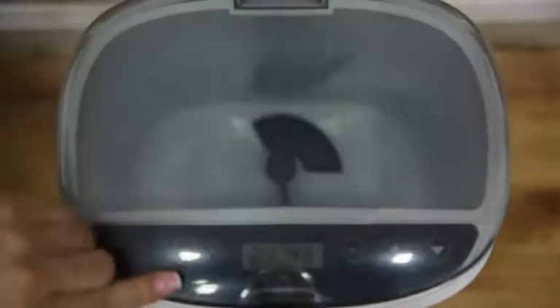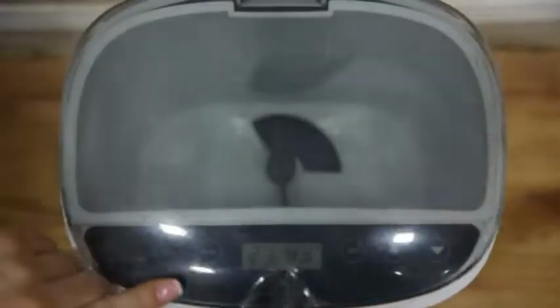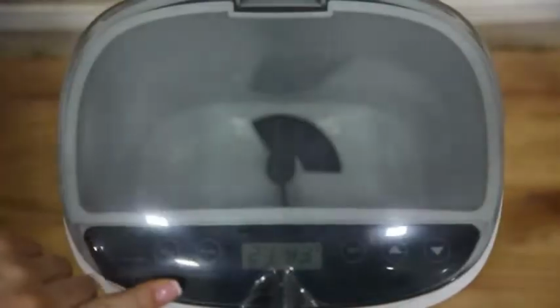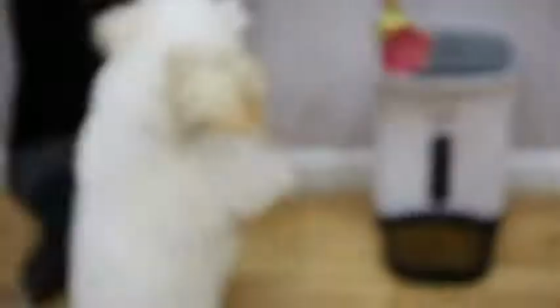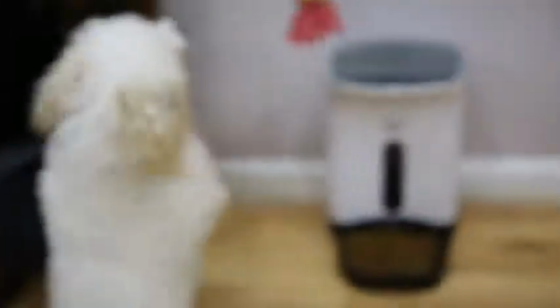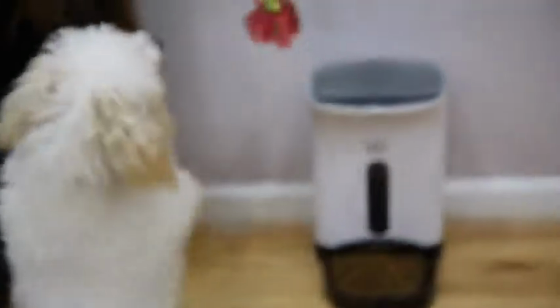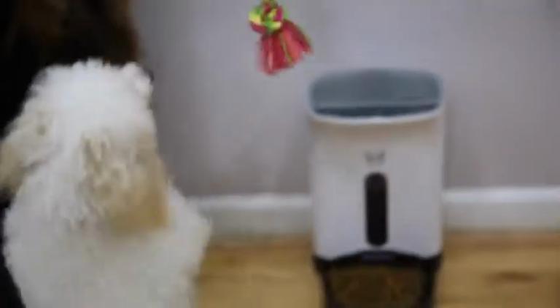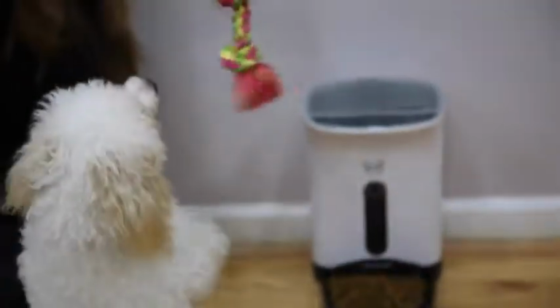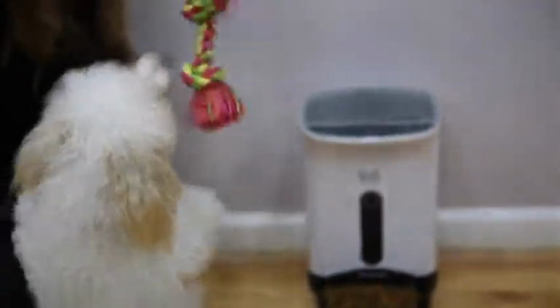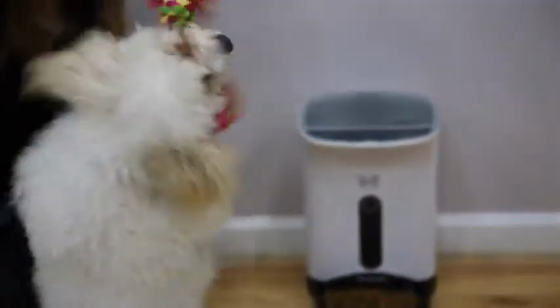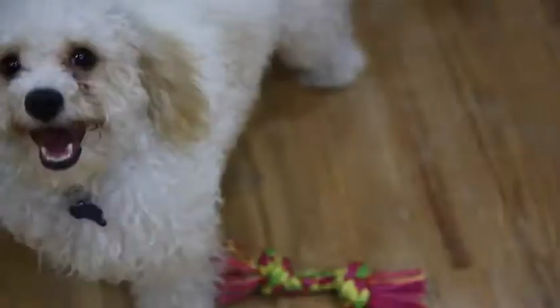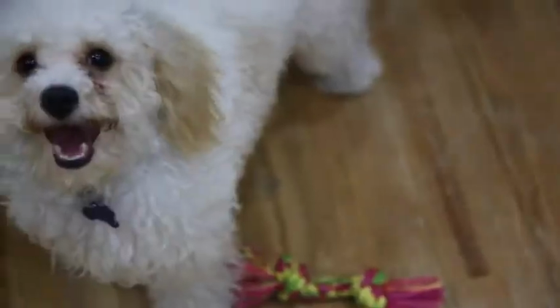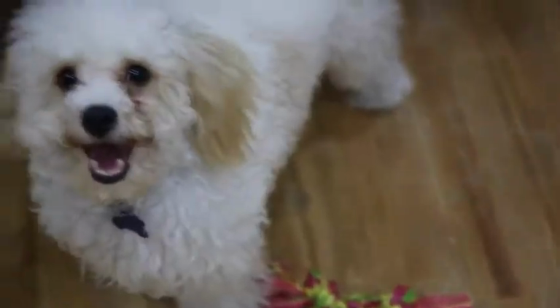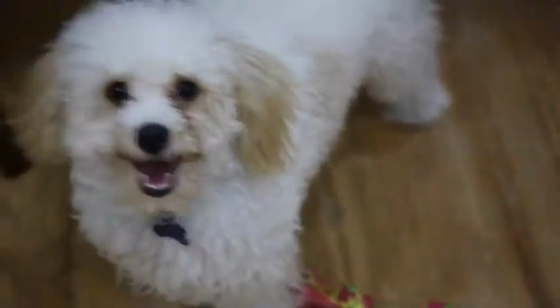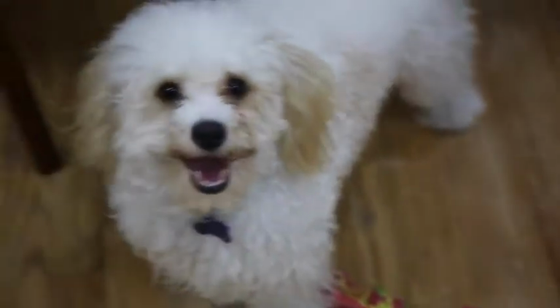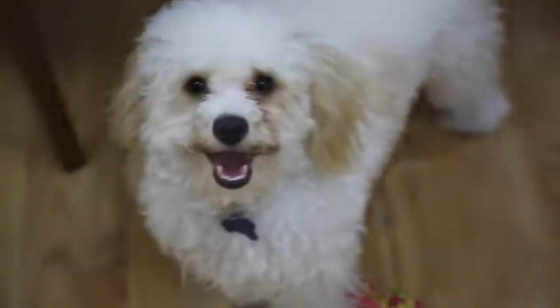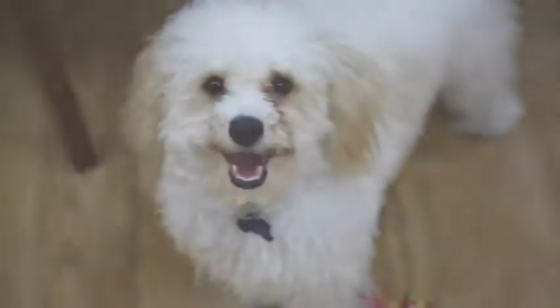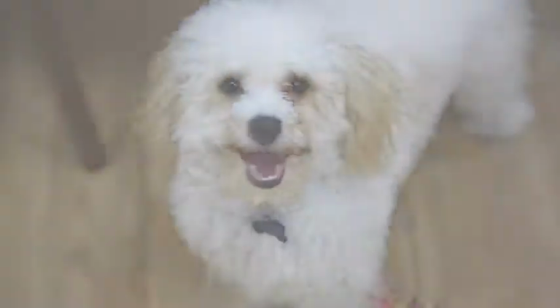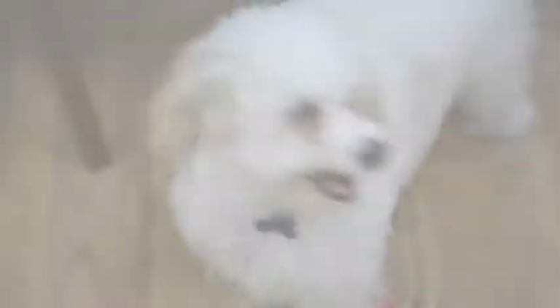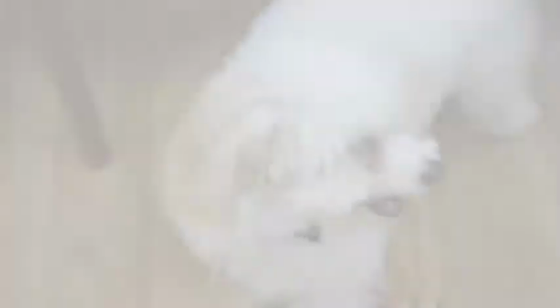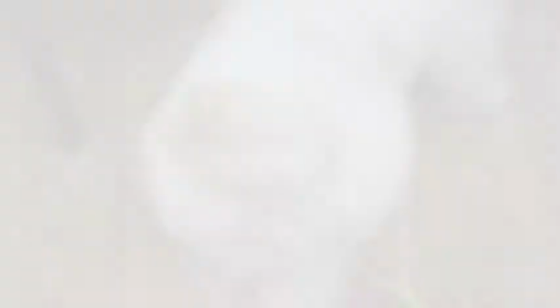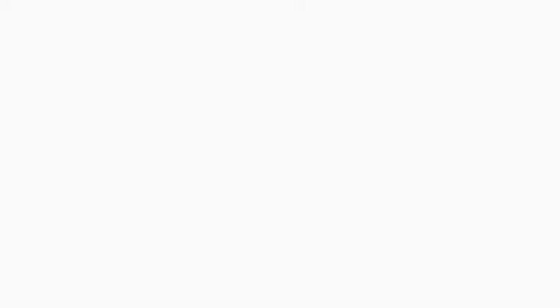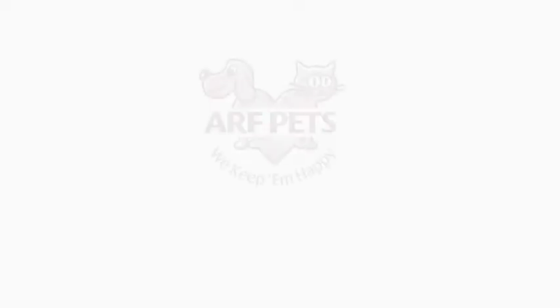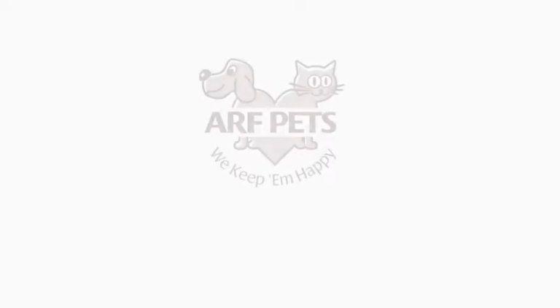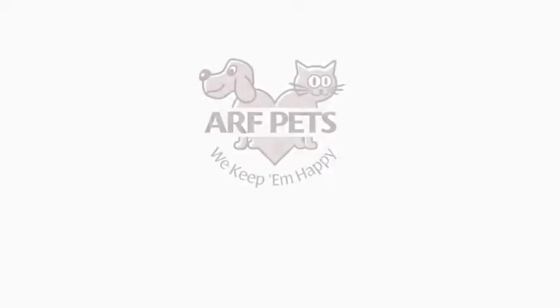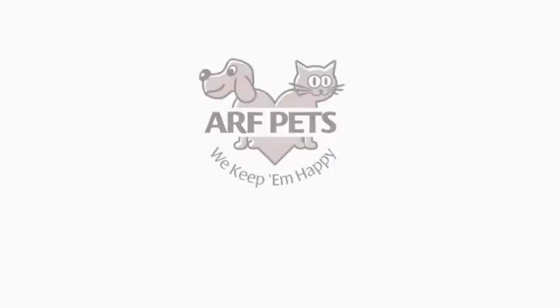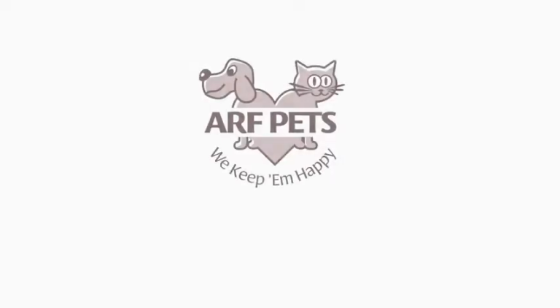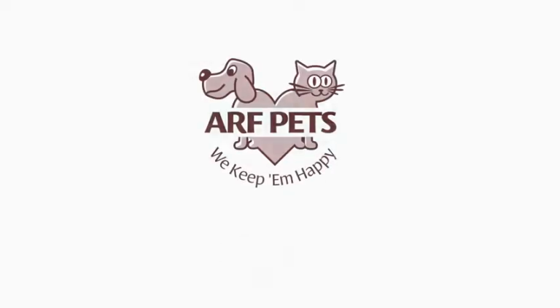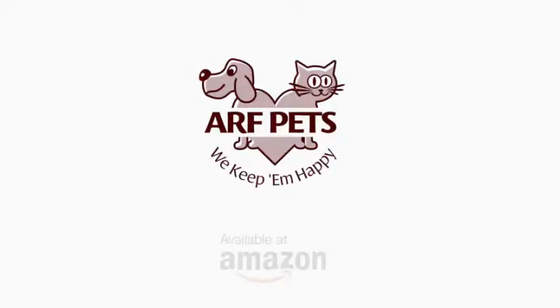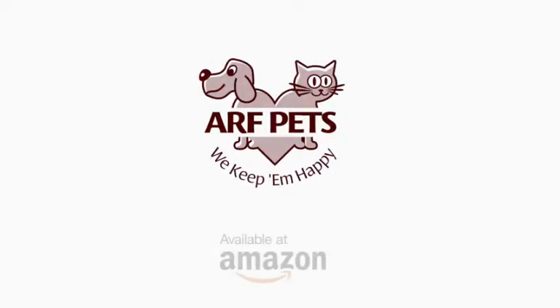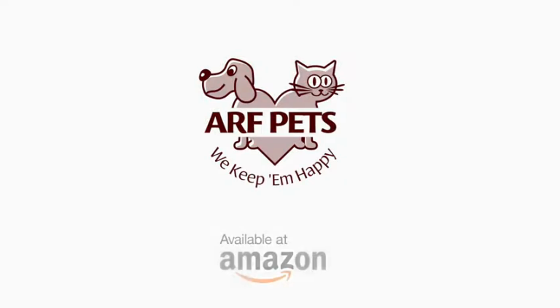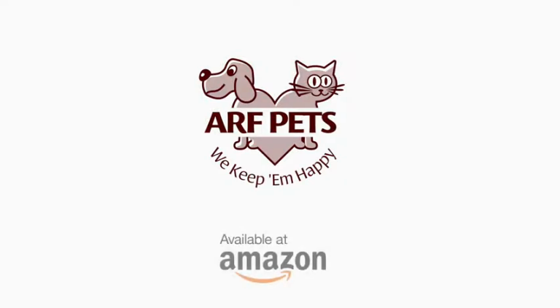Get your auto feeder today, available on Amazon.com.